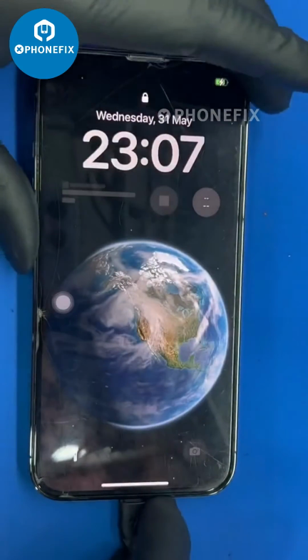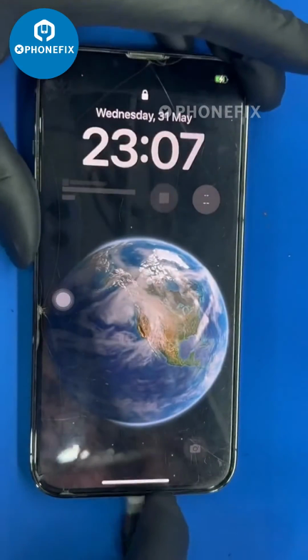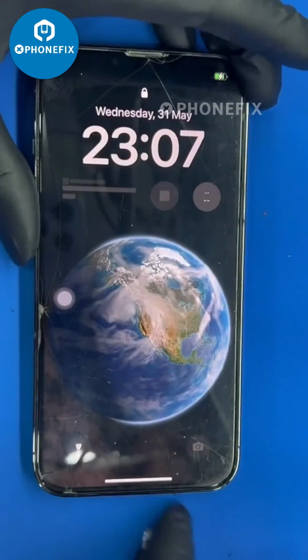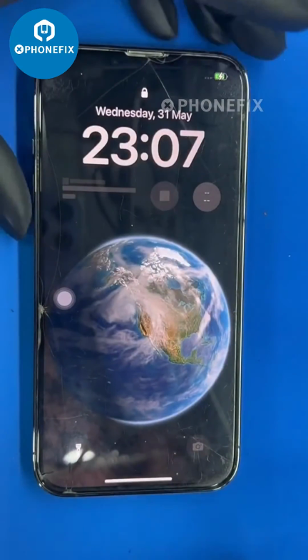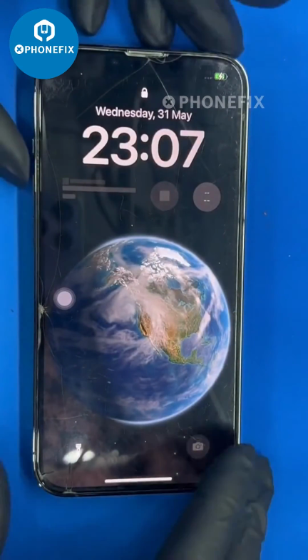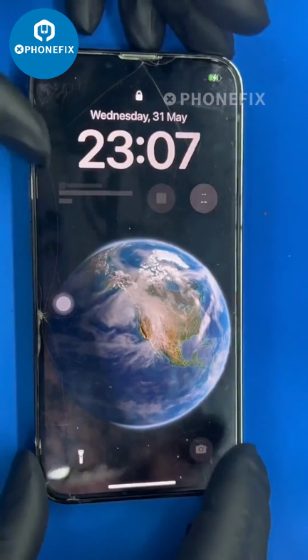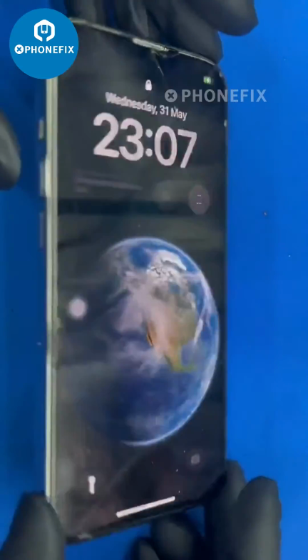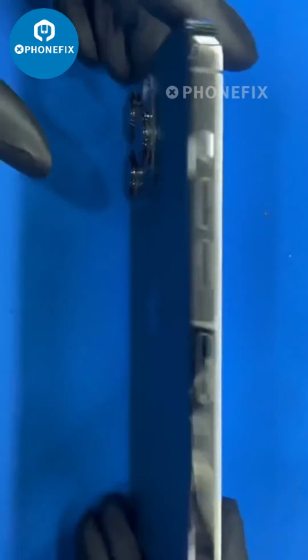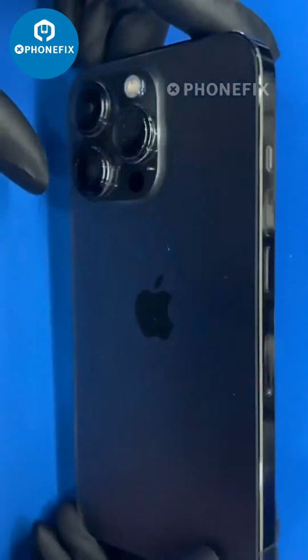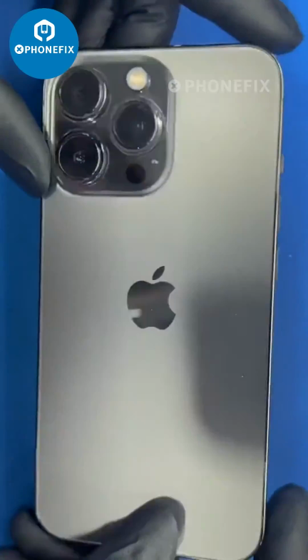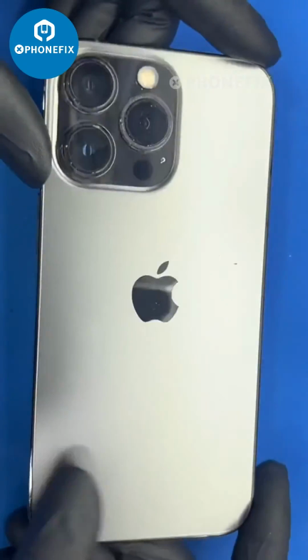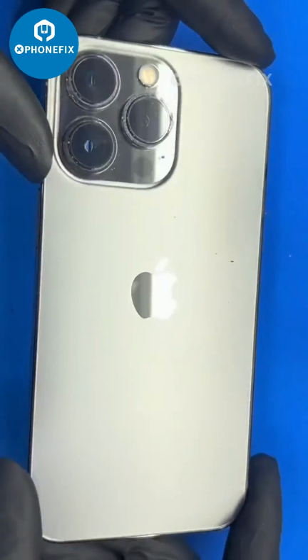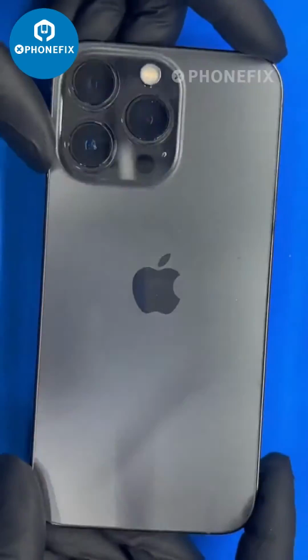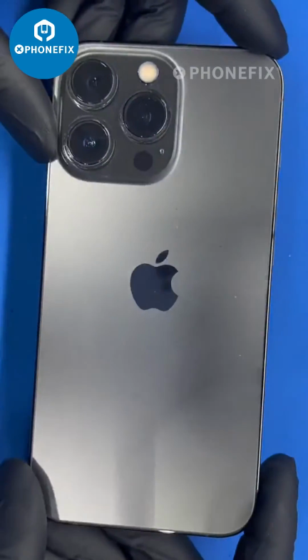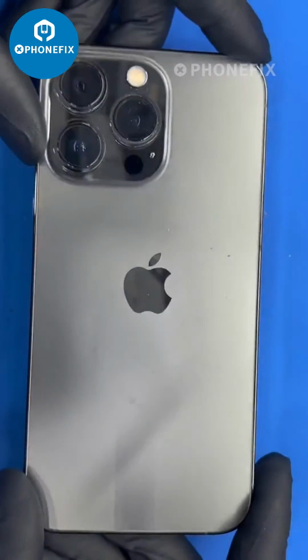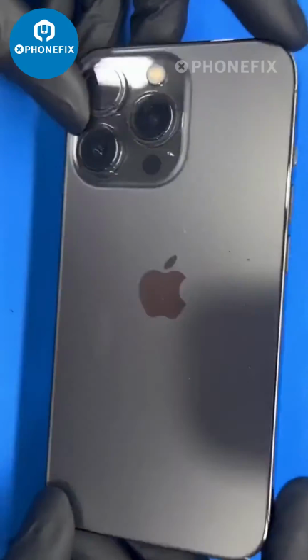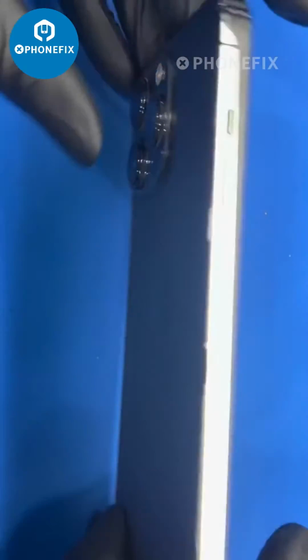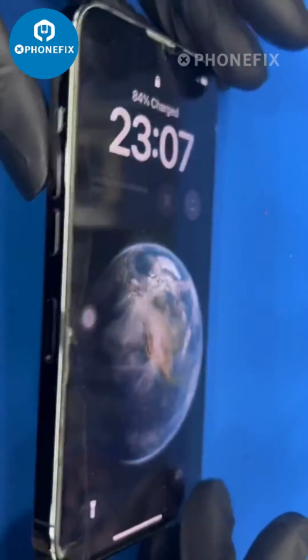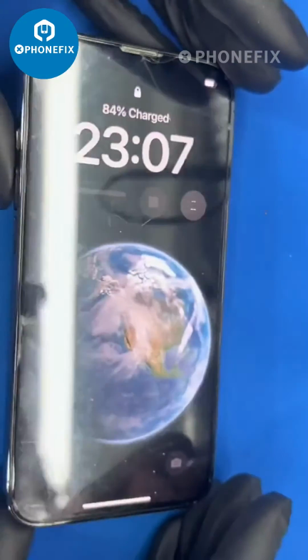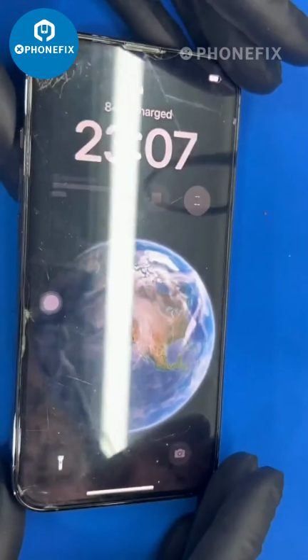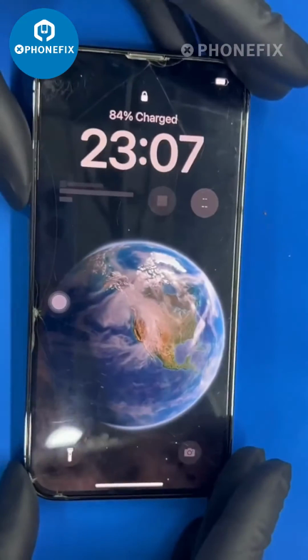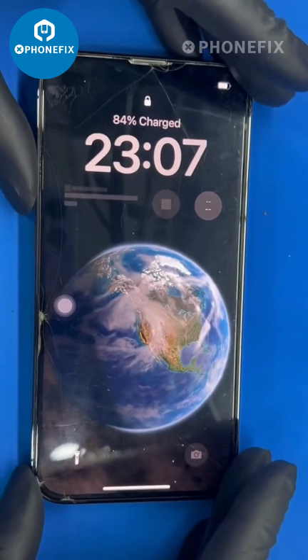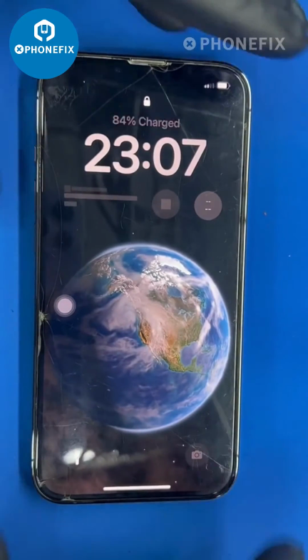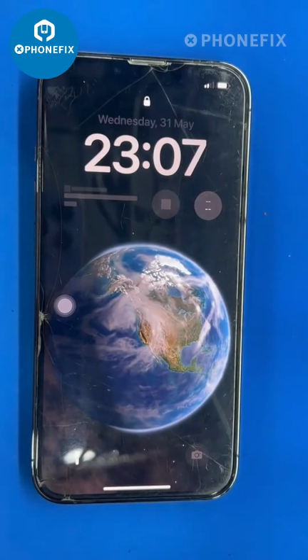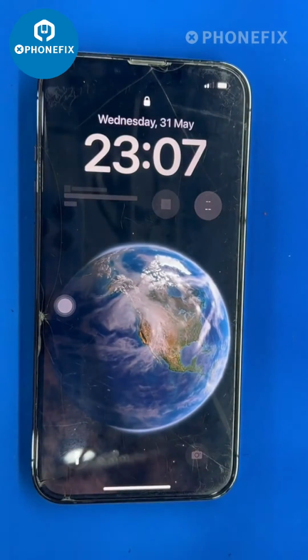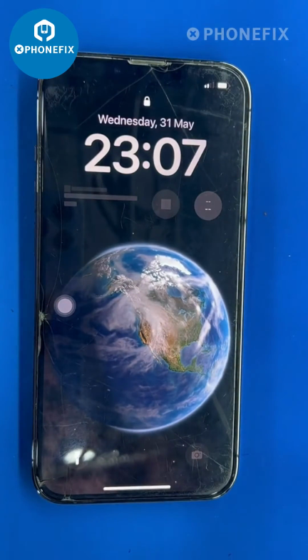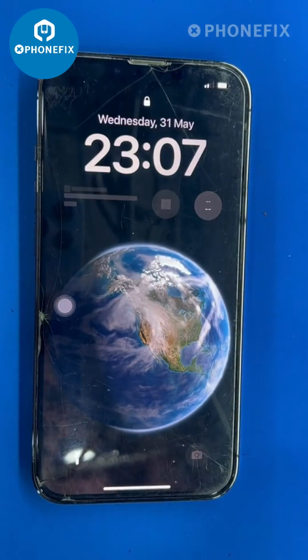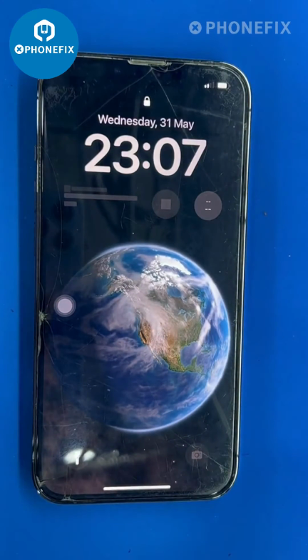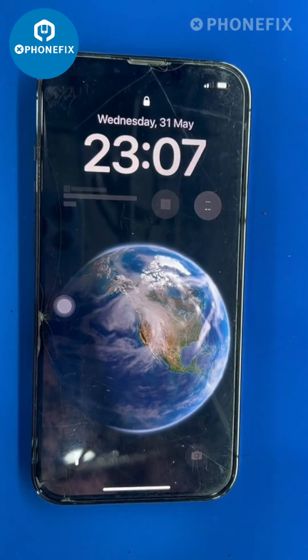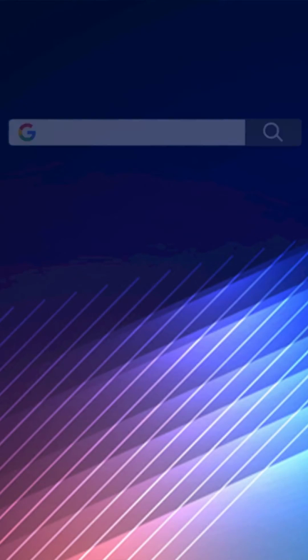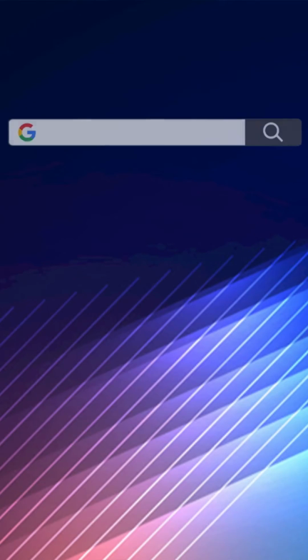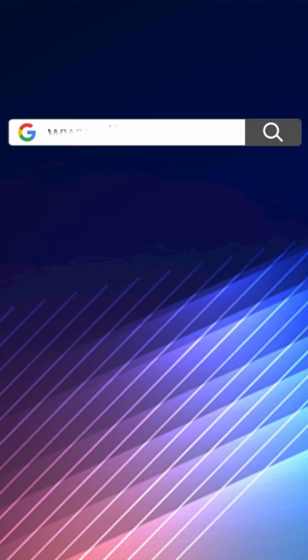Let's try to turn on the phone. Now the phone can be used normally — it works. Thanks for watching.